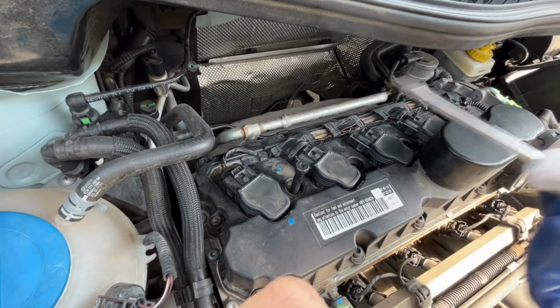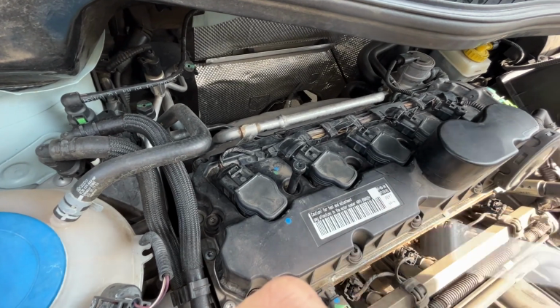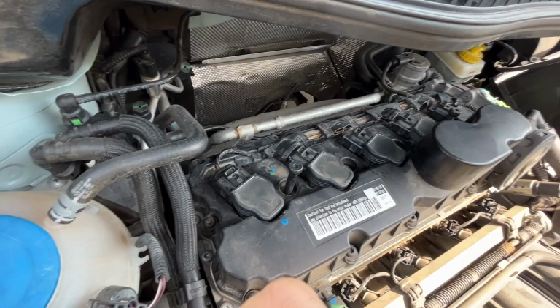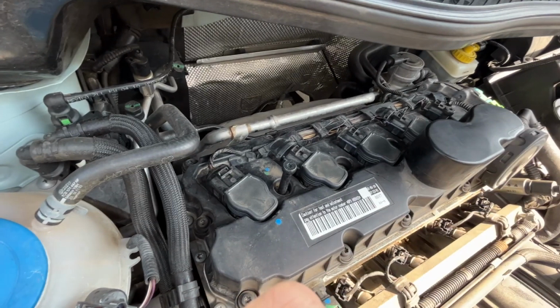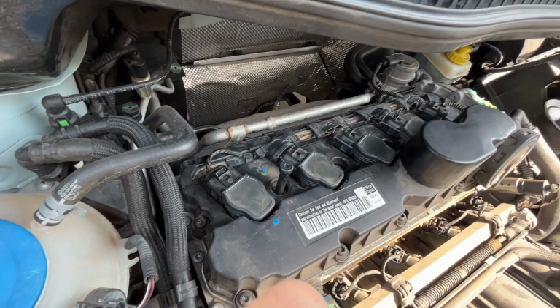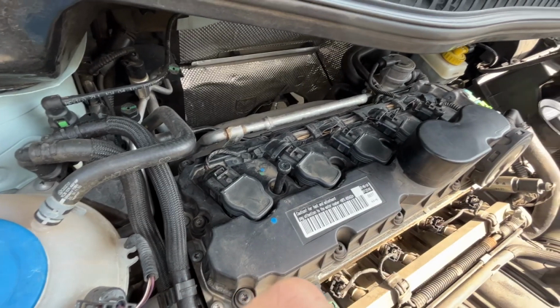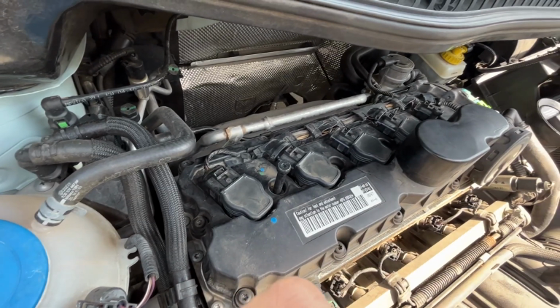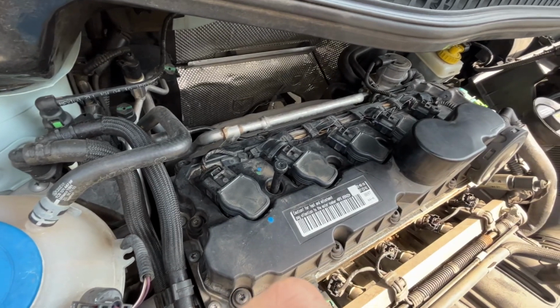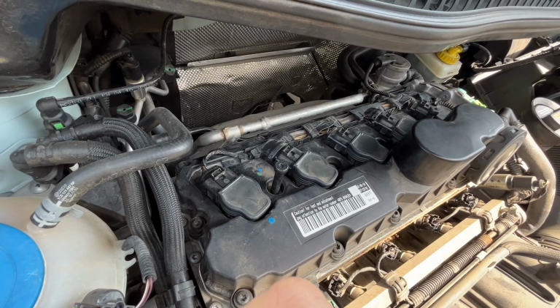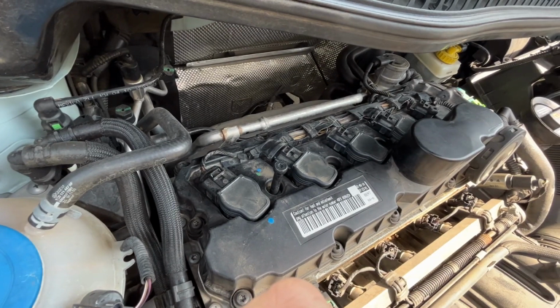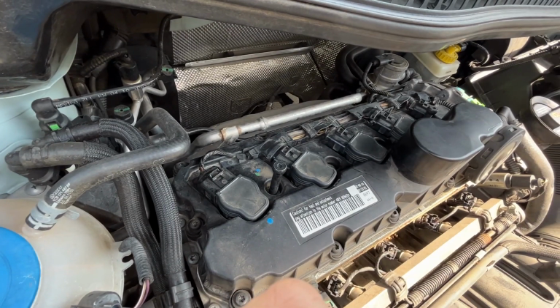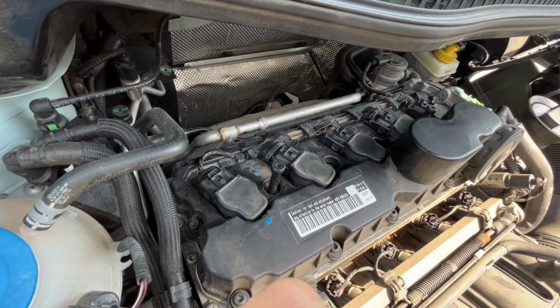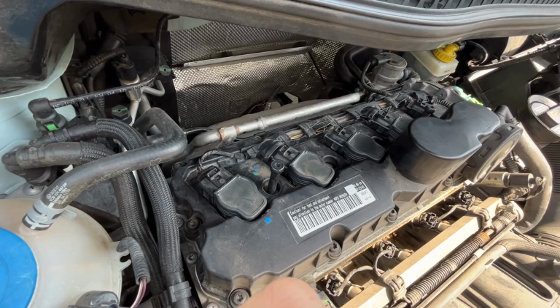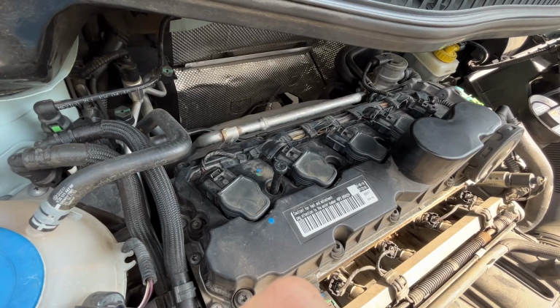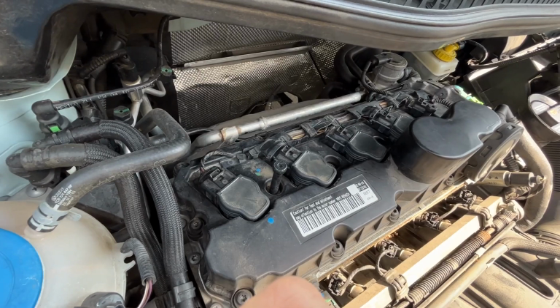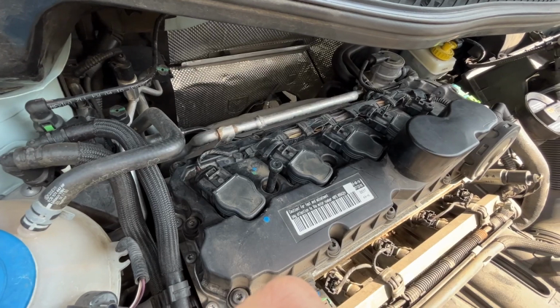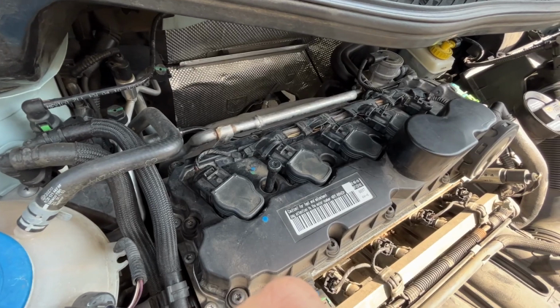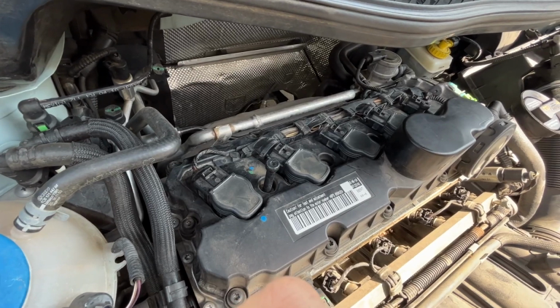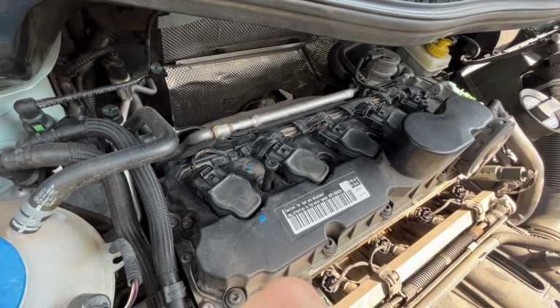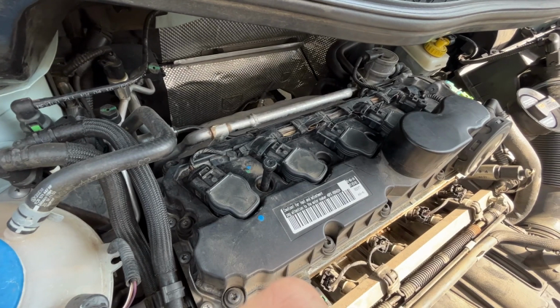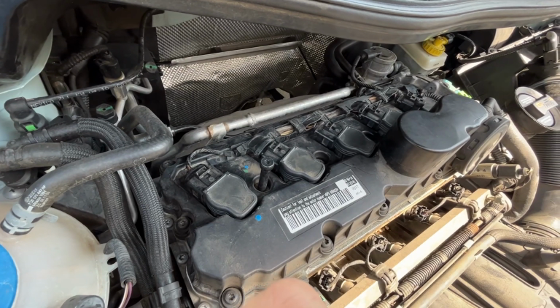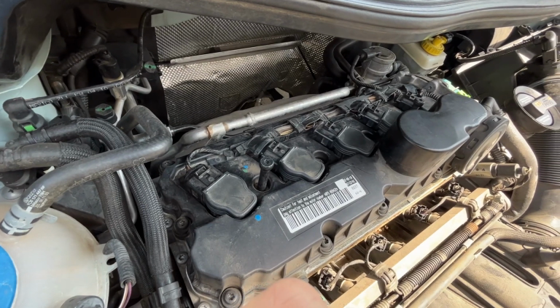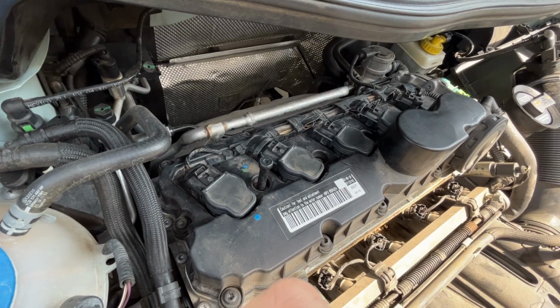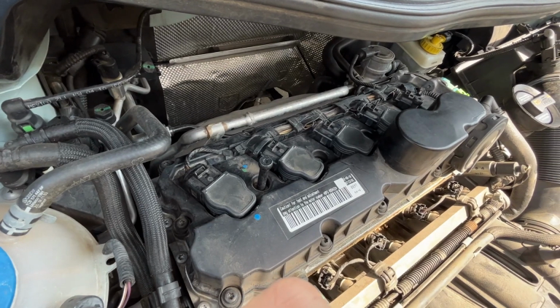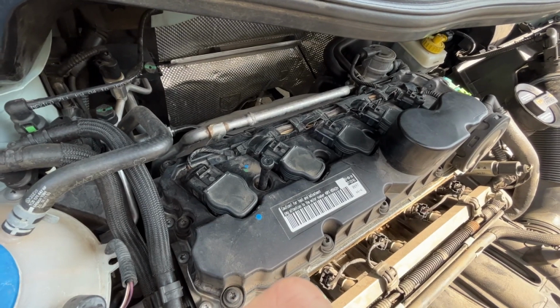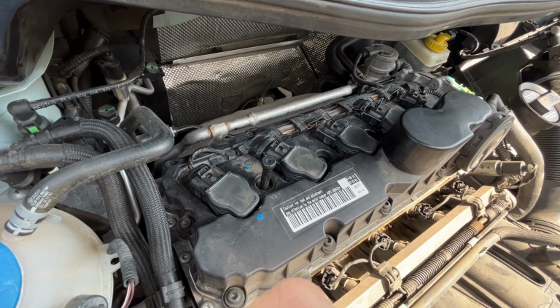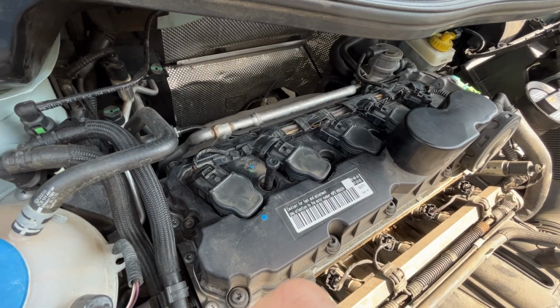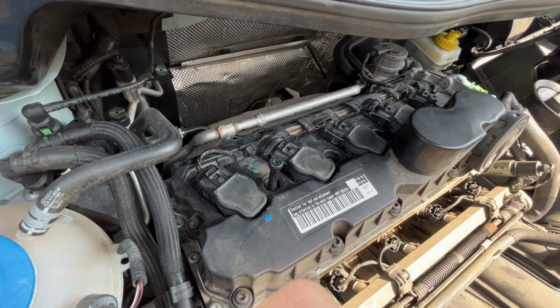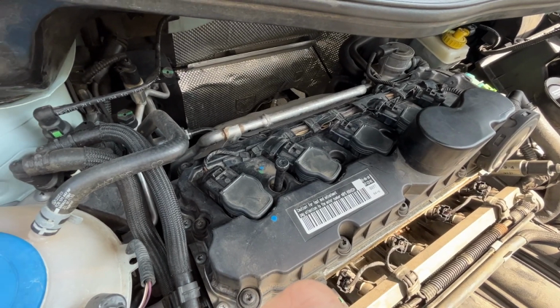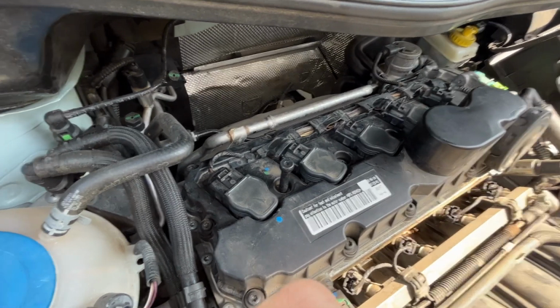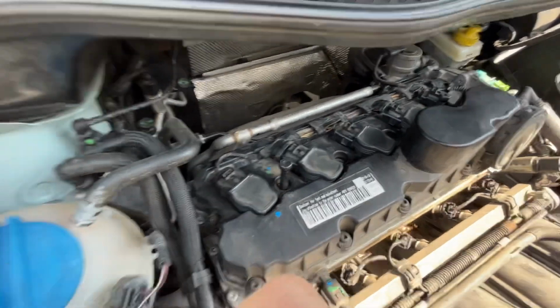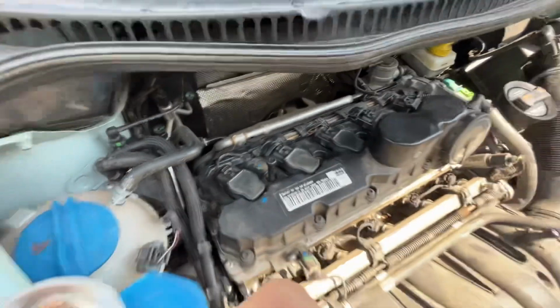And then from there, it's super easy to get the extension and the spark plug socket in there.